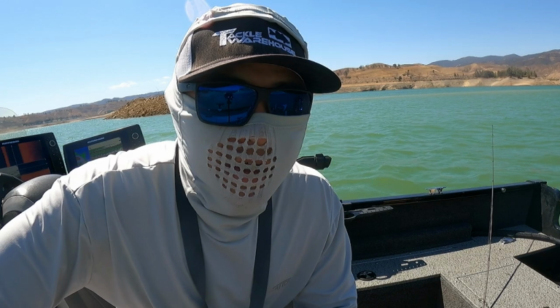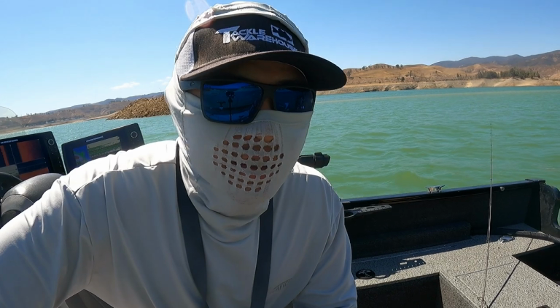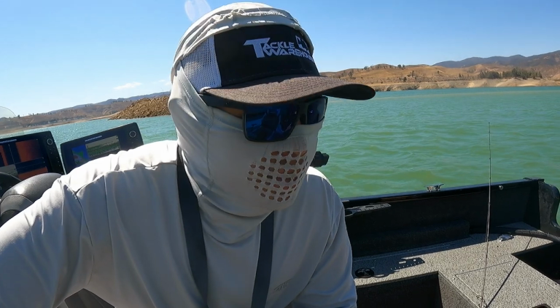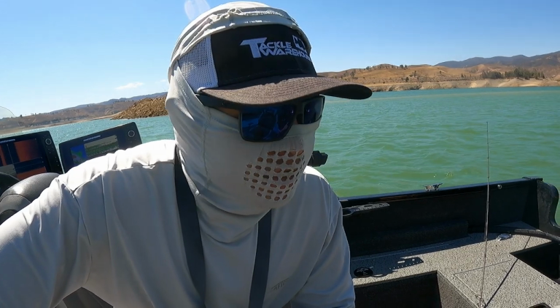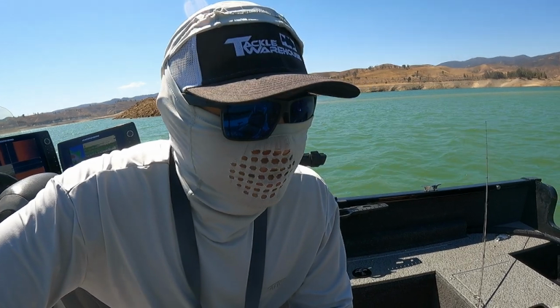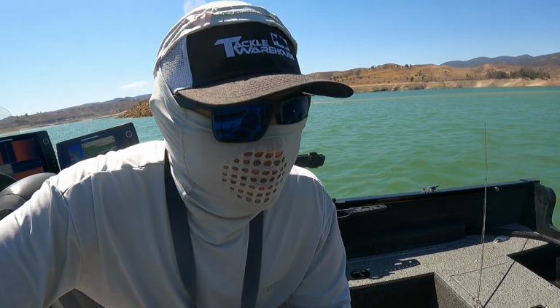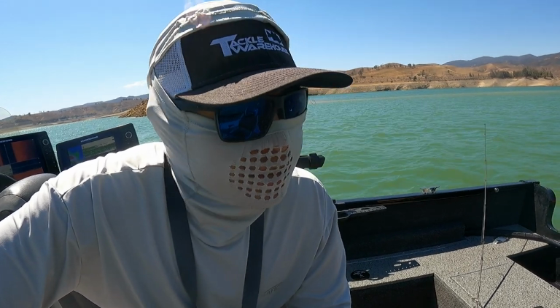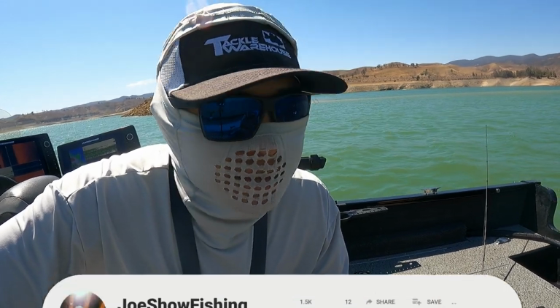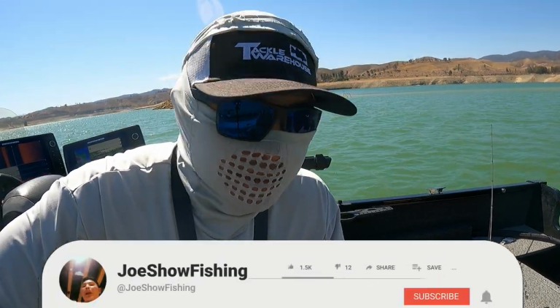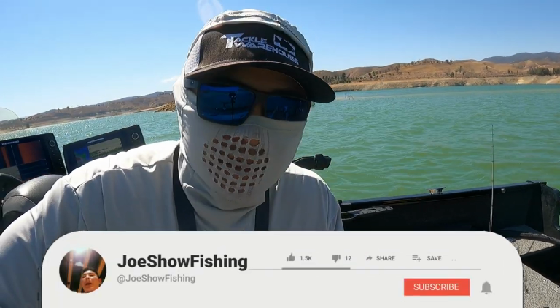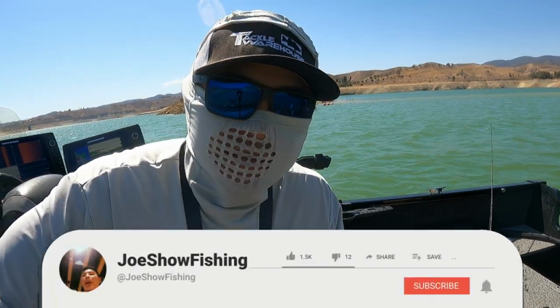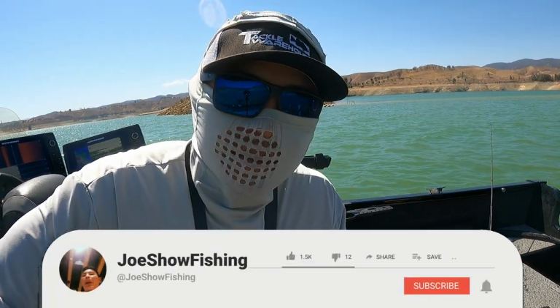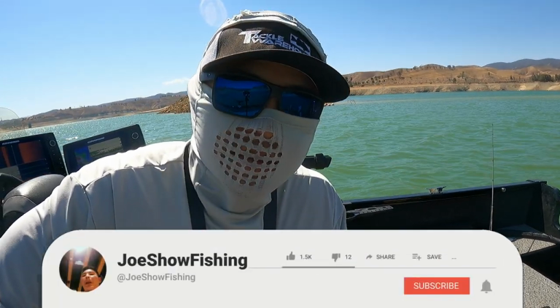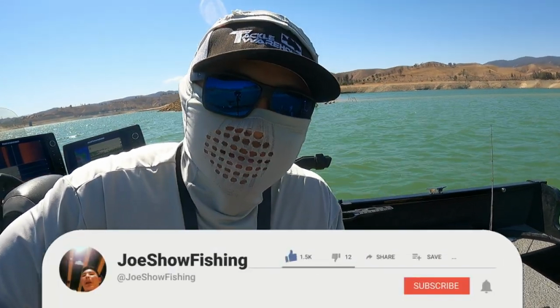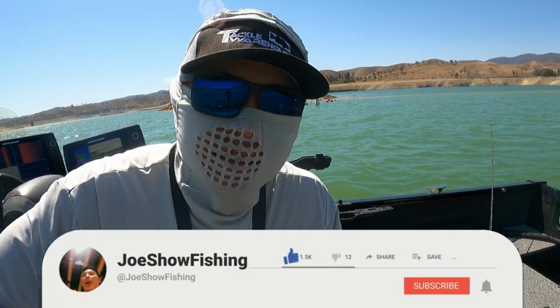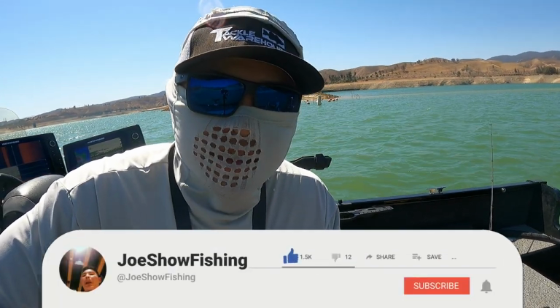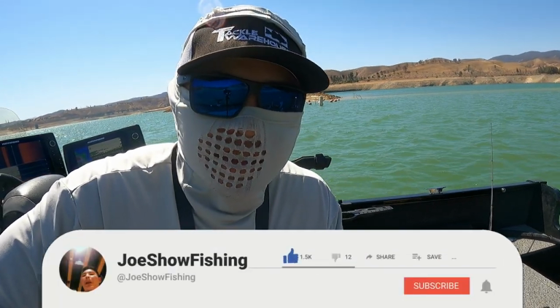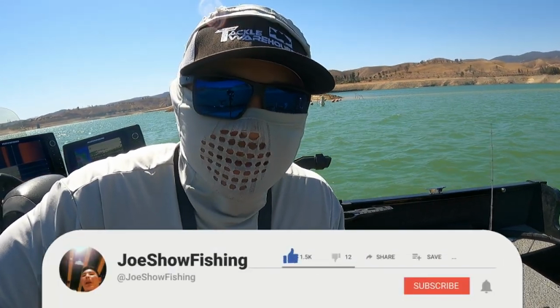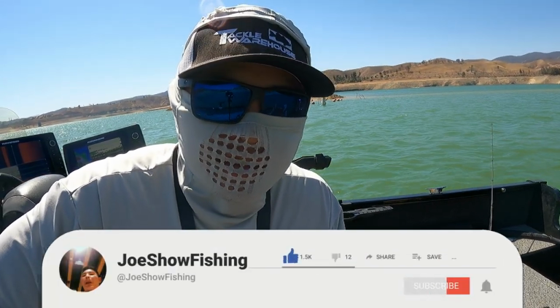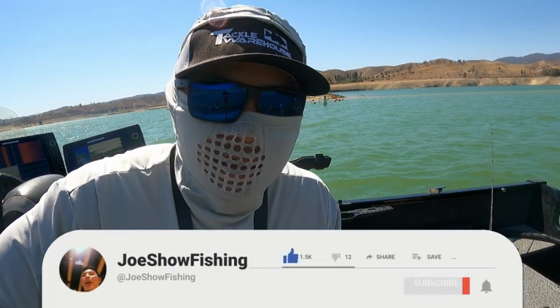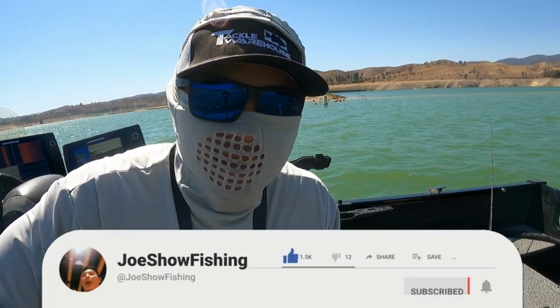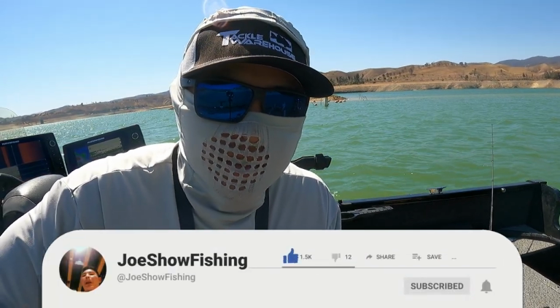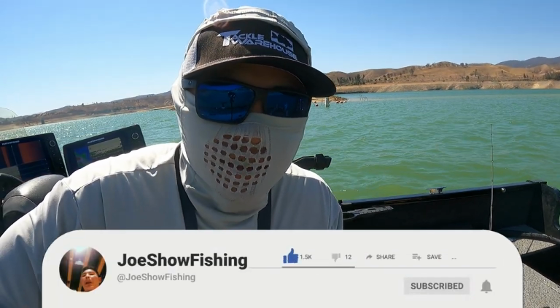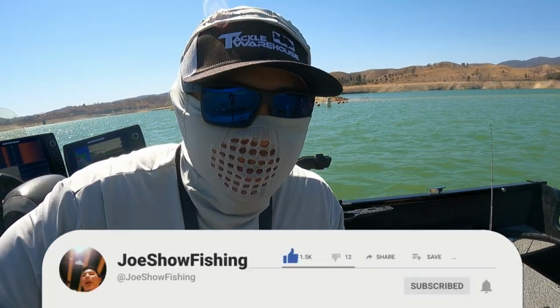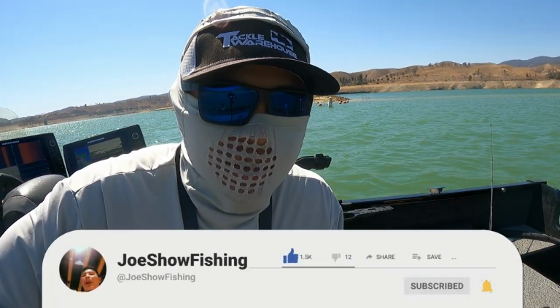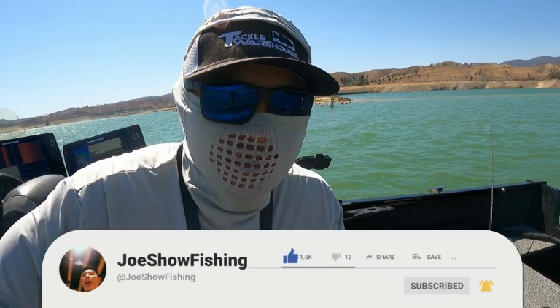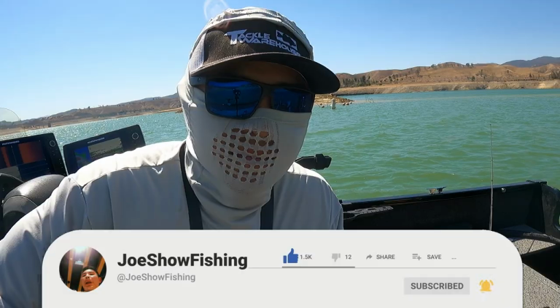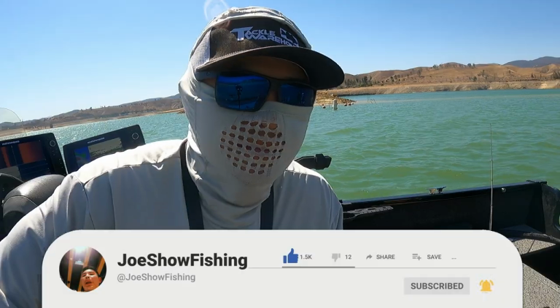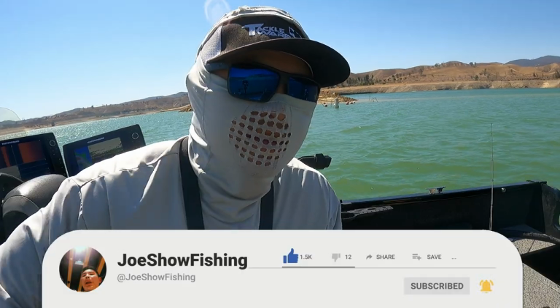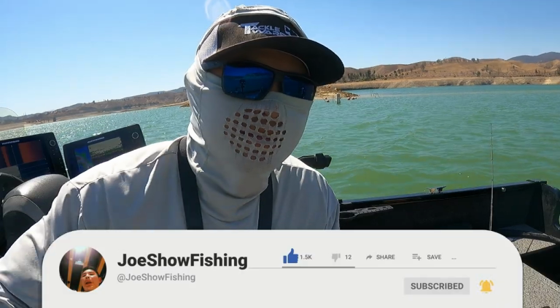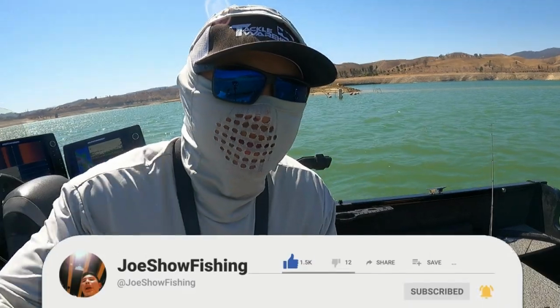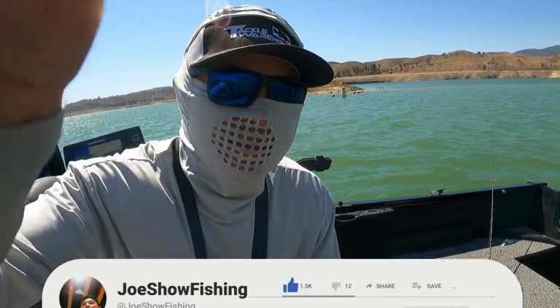Alright, I hope you all enjoyed that. If you guys liked this video please like and subscribe, and I'll catch y'all next trip — peace!